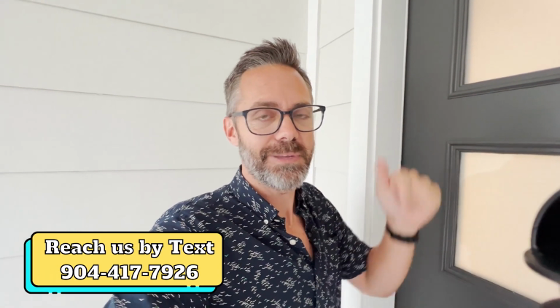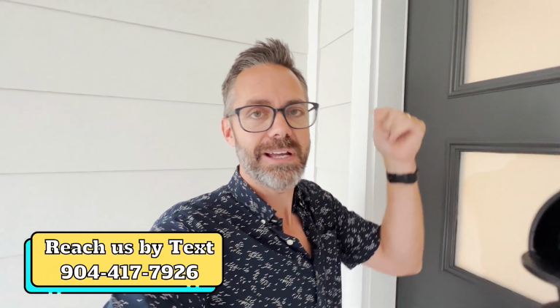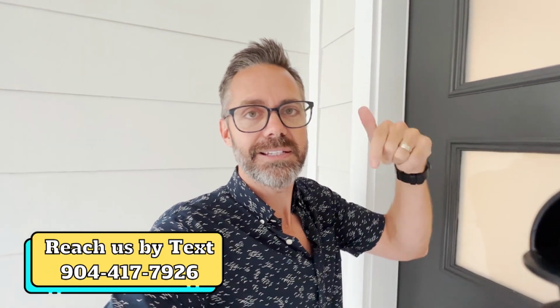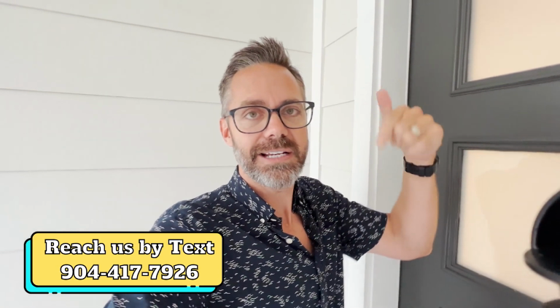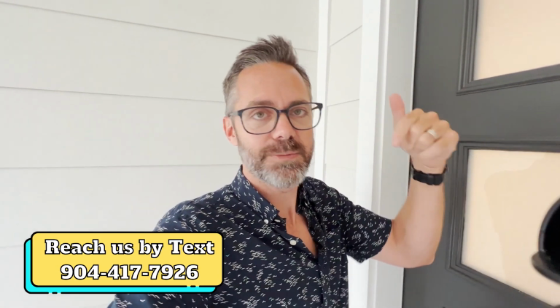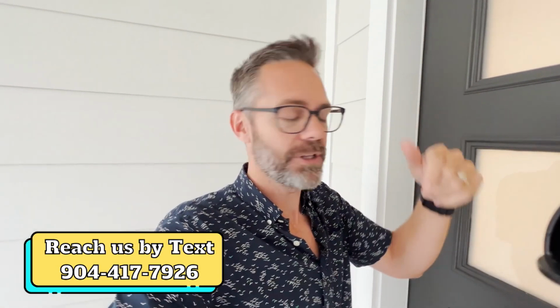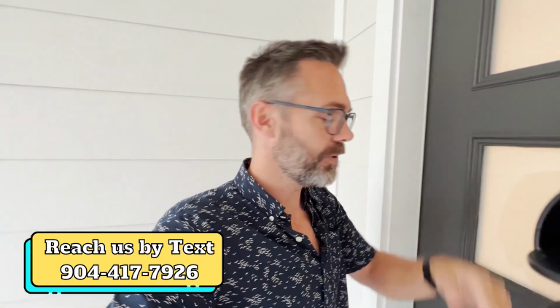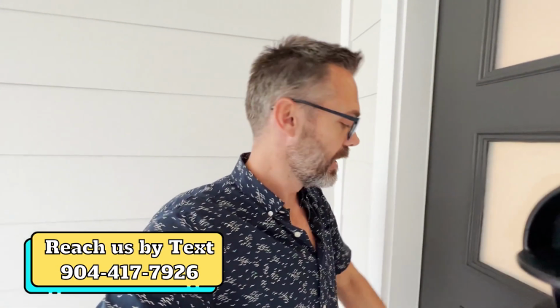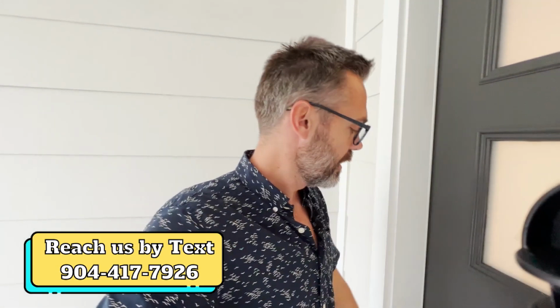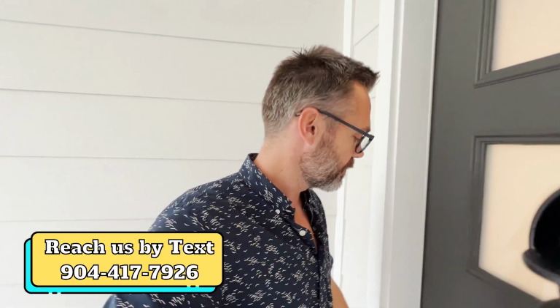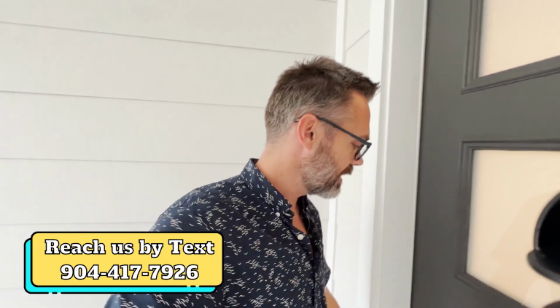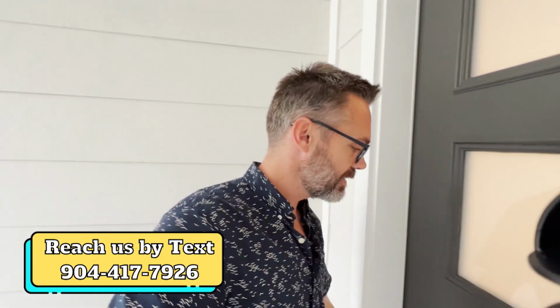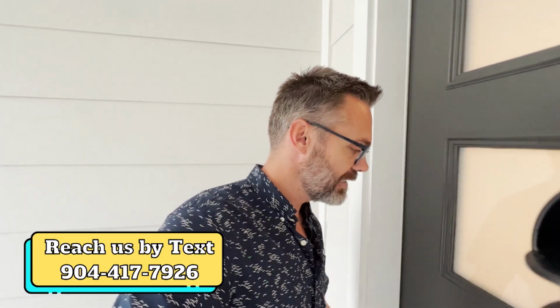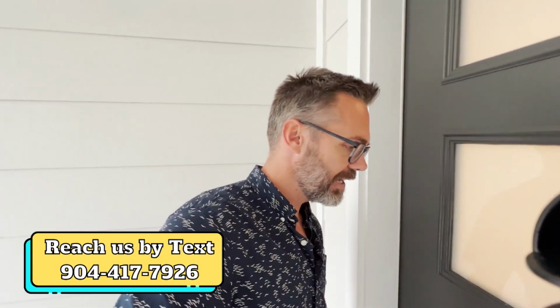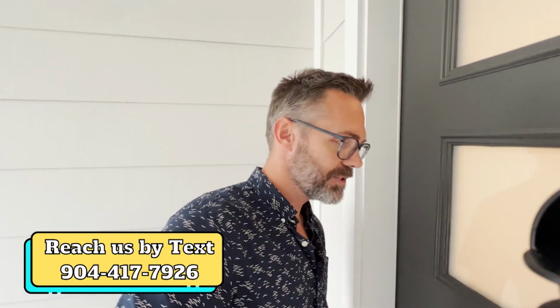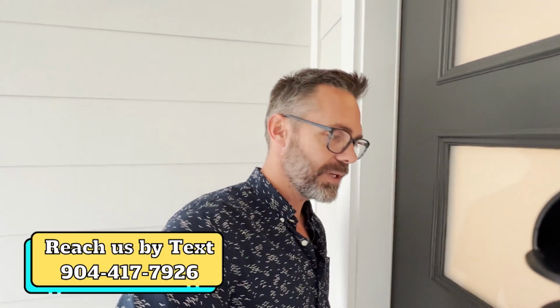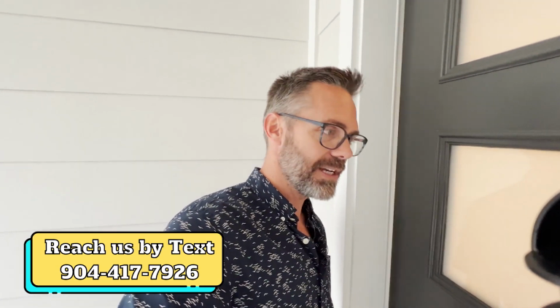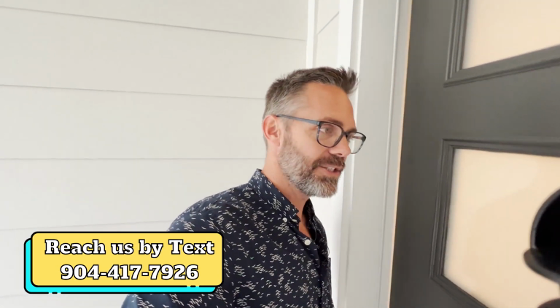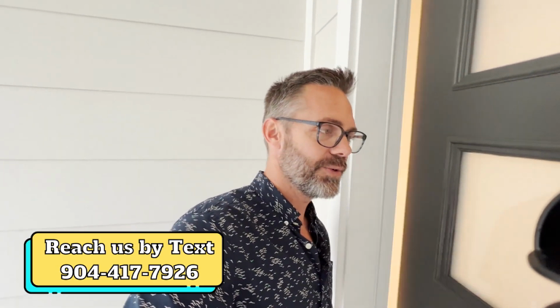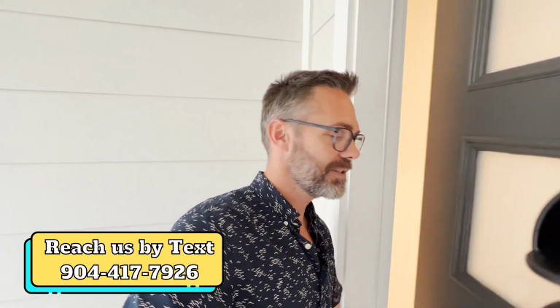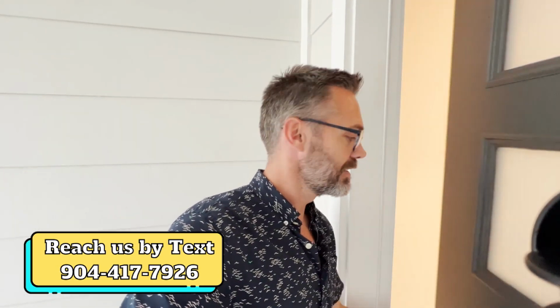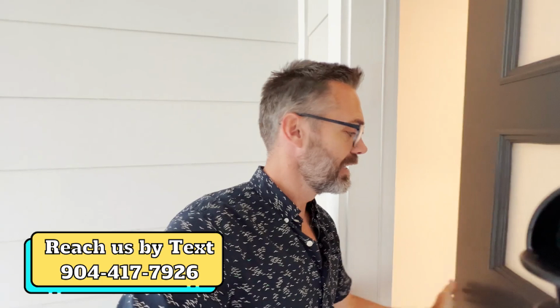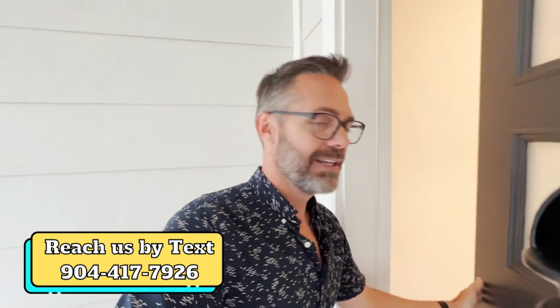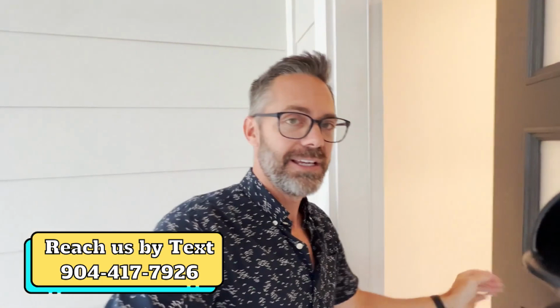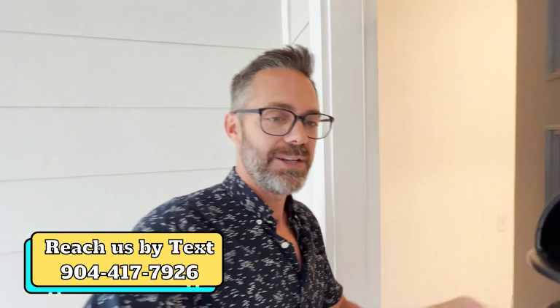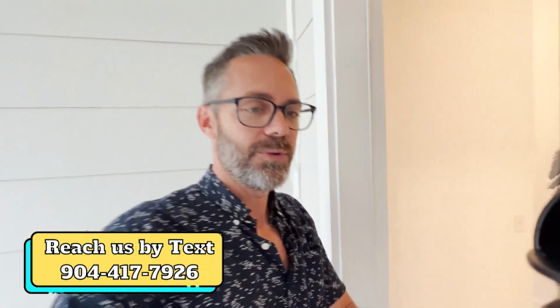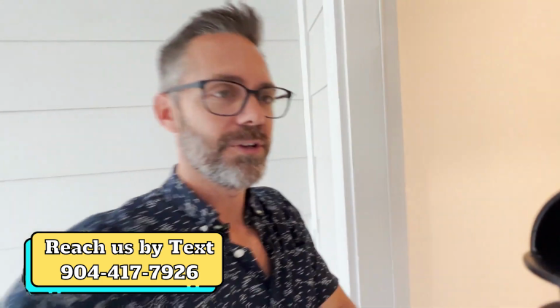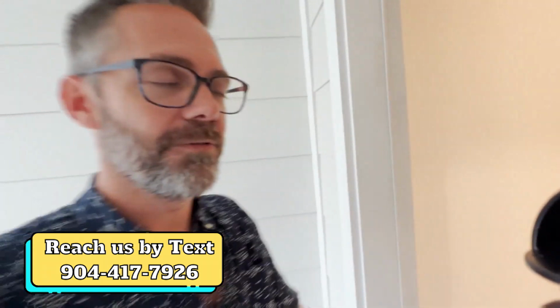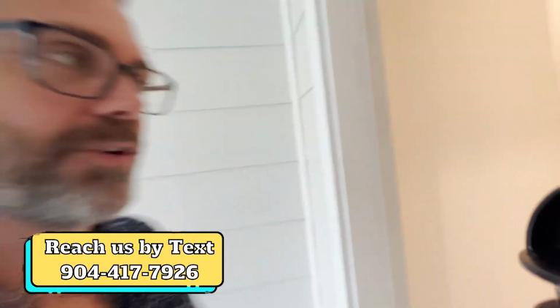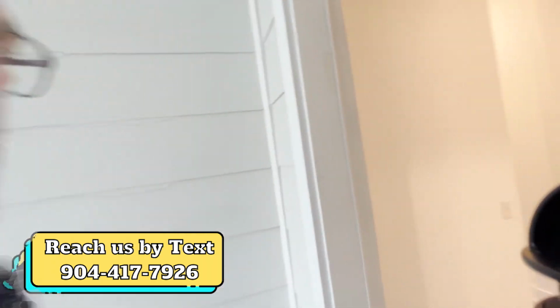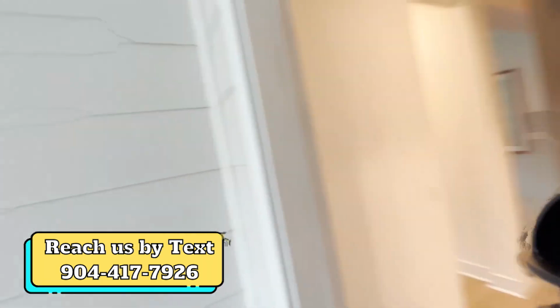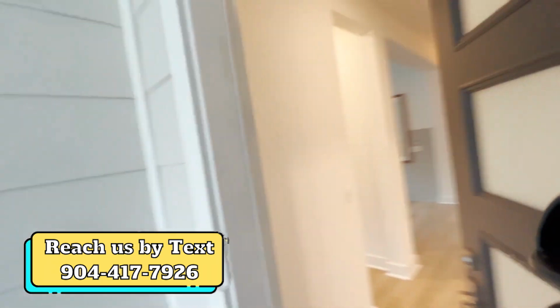My contact is below. Send us a text, reach out to us. We're looking forward to helping you.